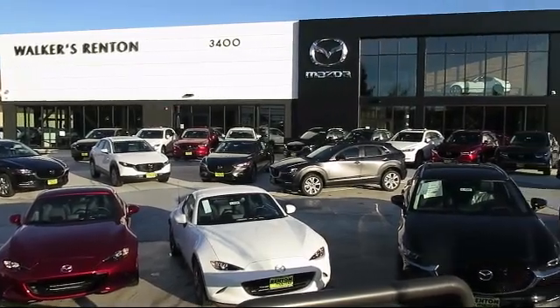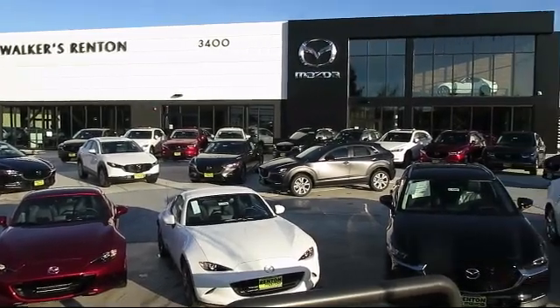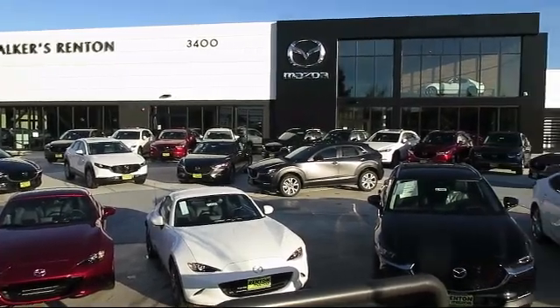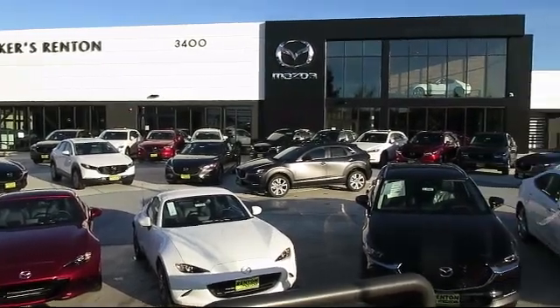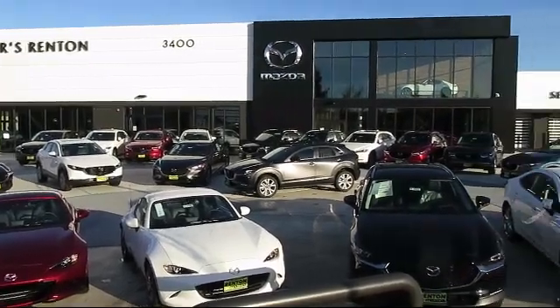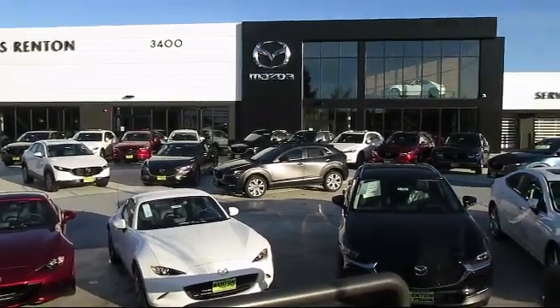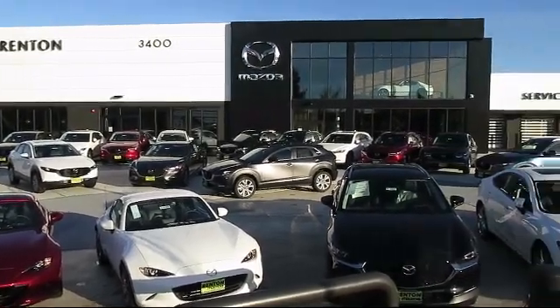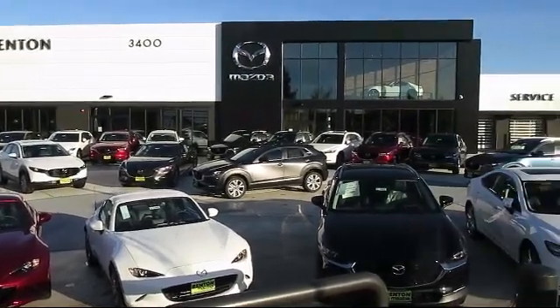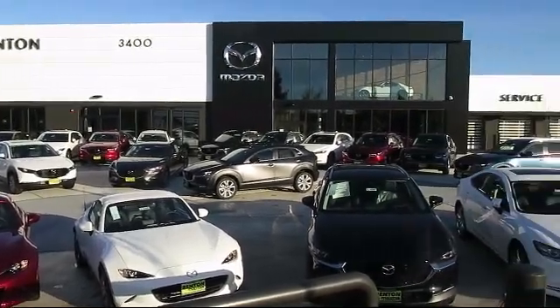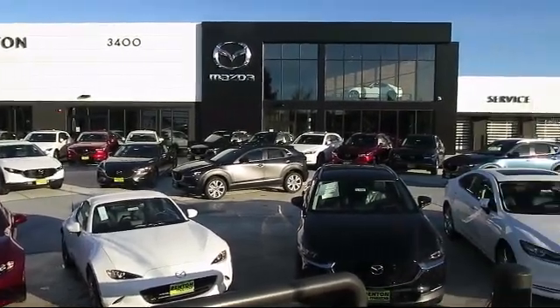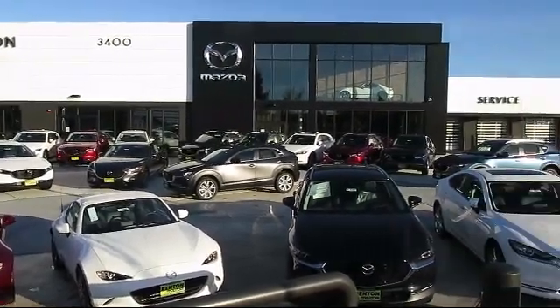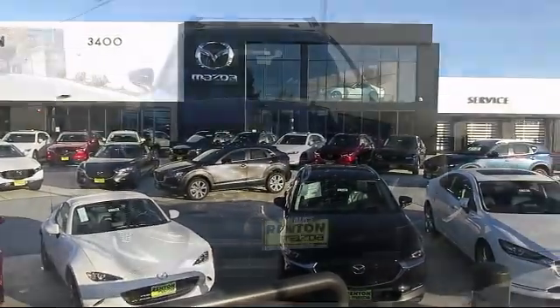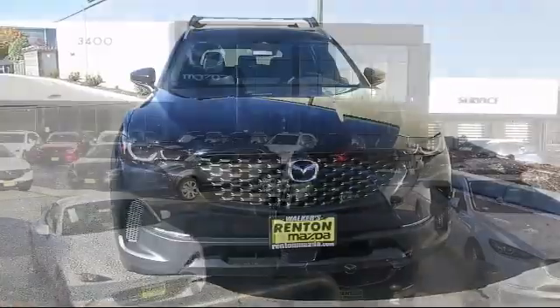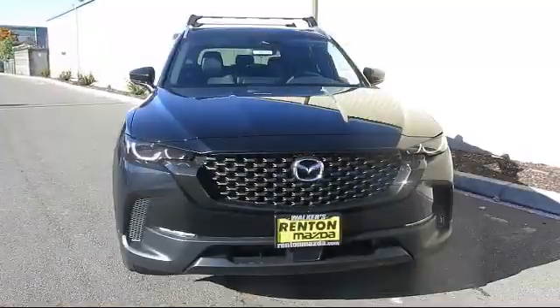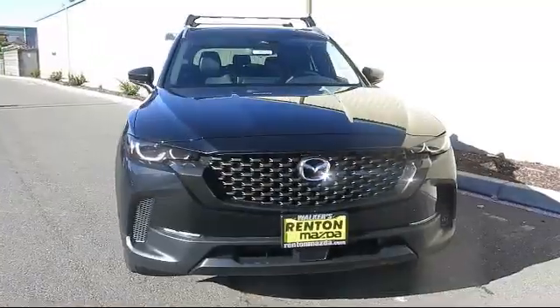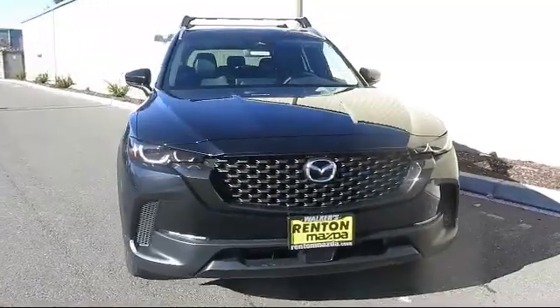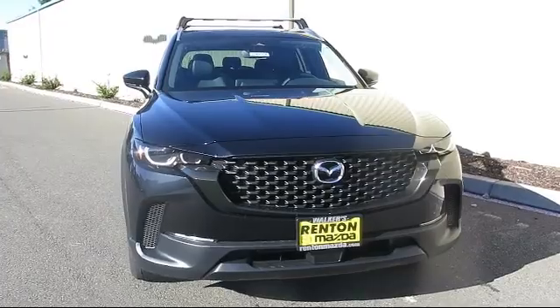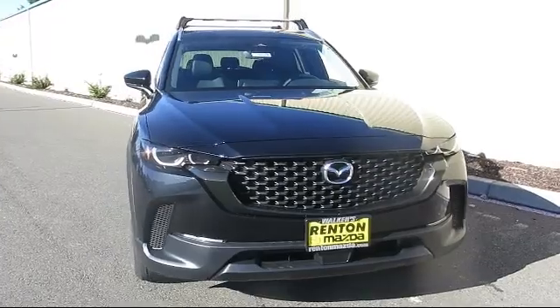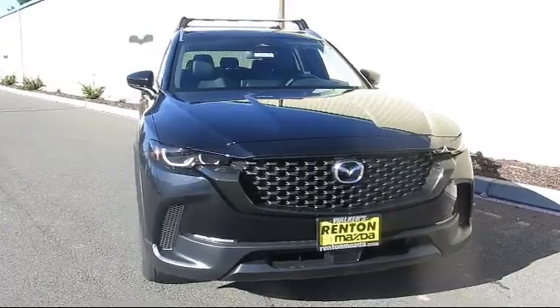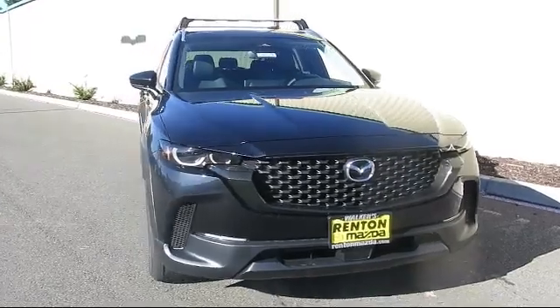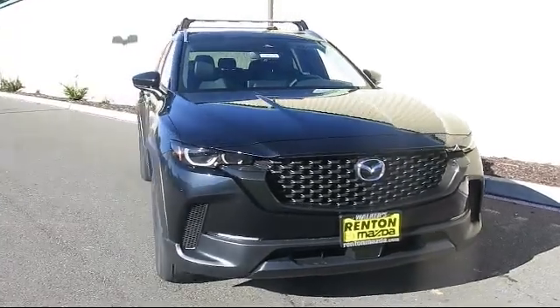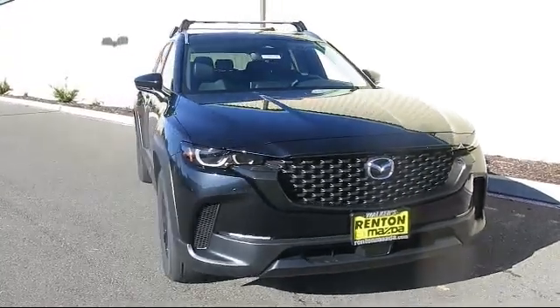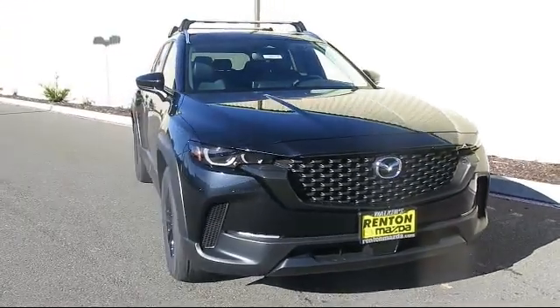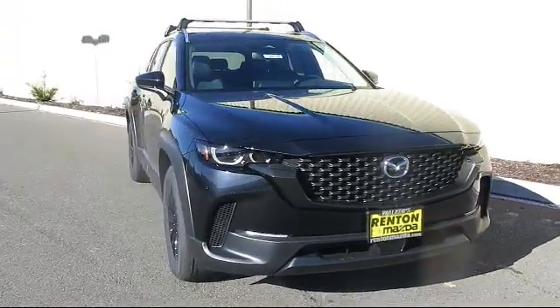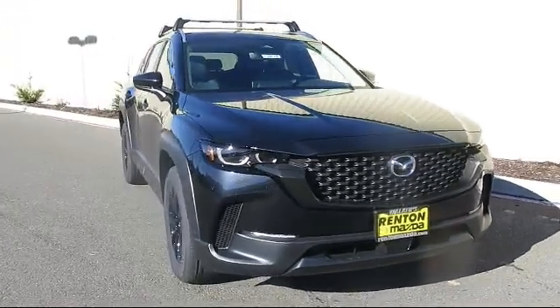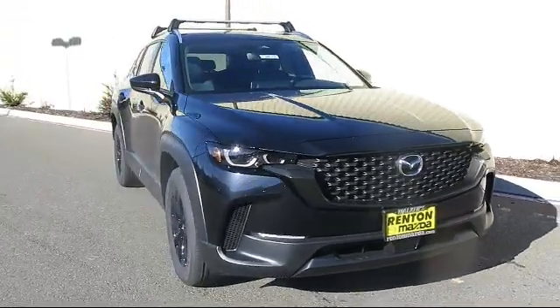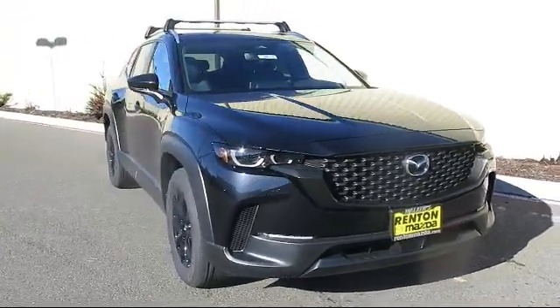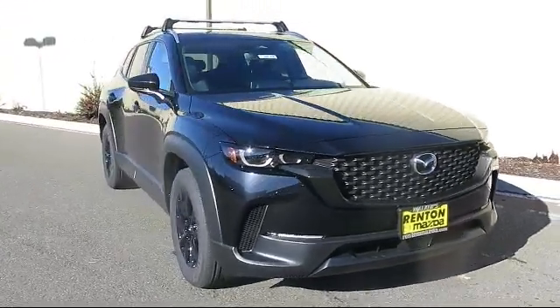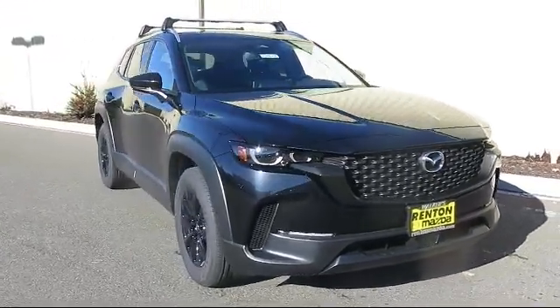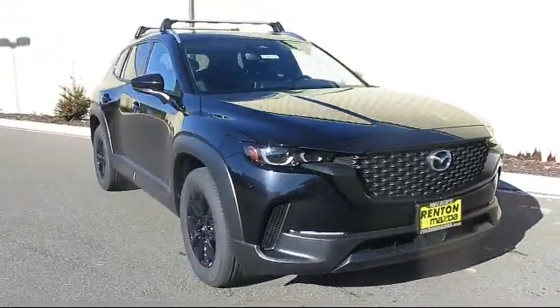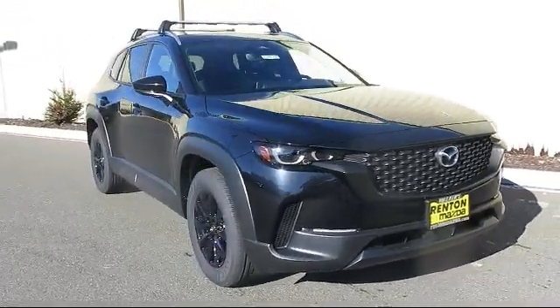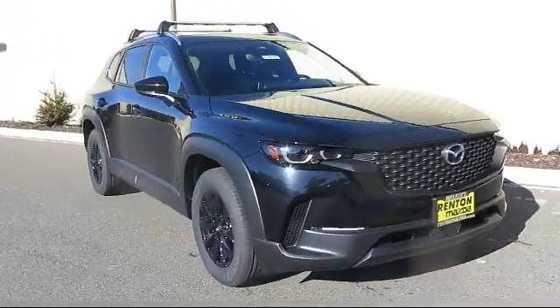Welcome to Walker's Renton Mazda, and here's a look at another vehicle from our great selection of cars, trucks, and SUVs.